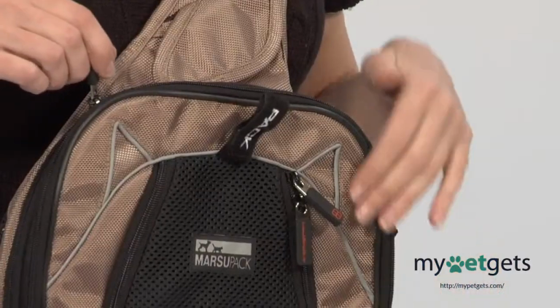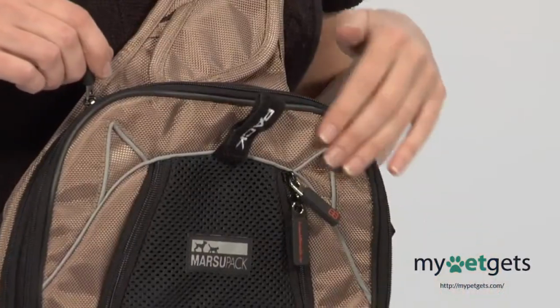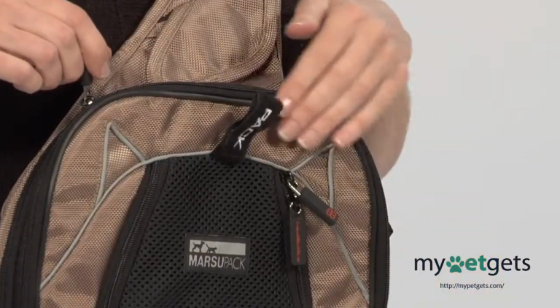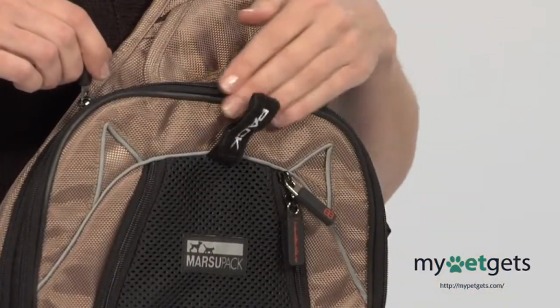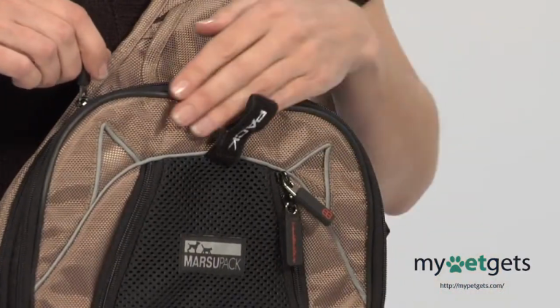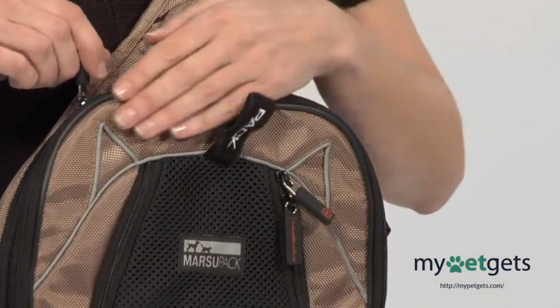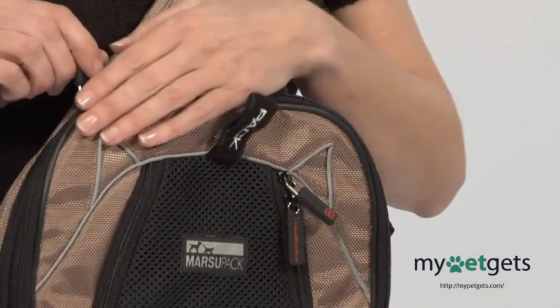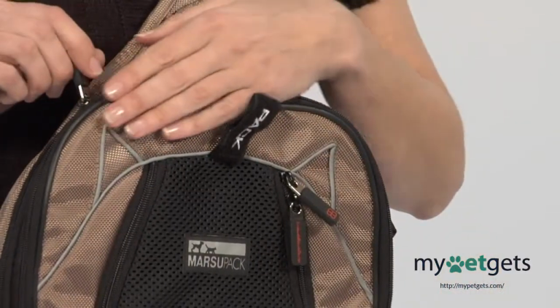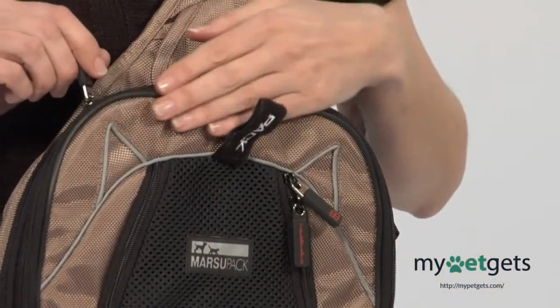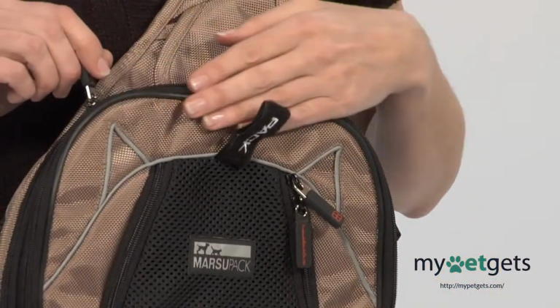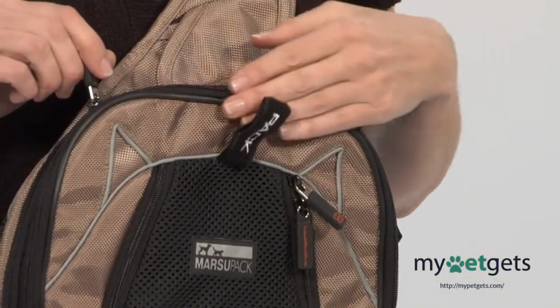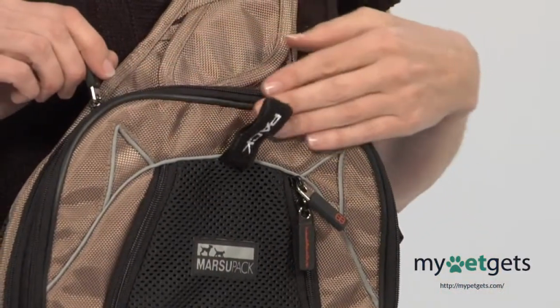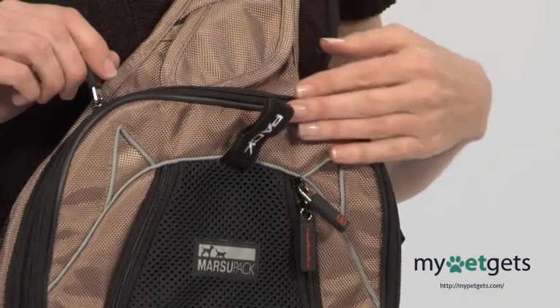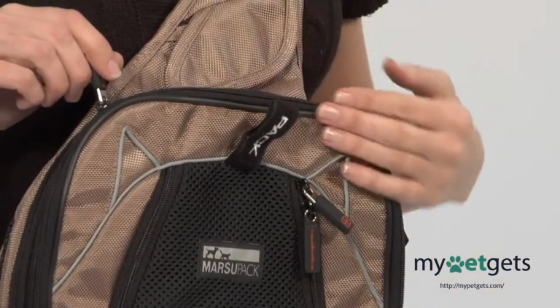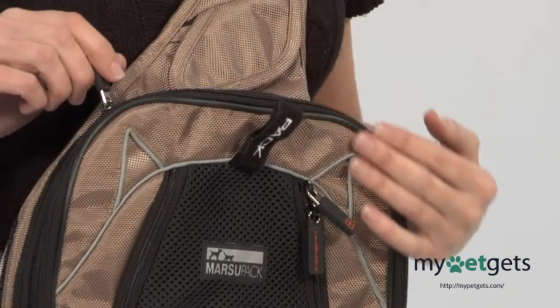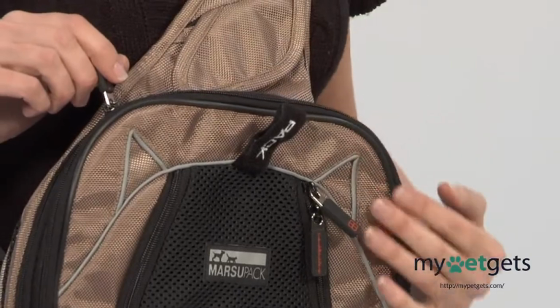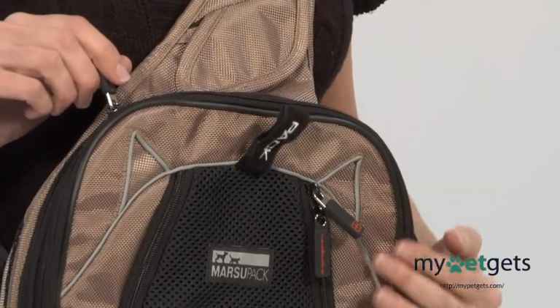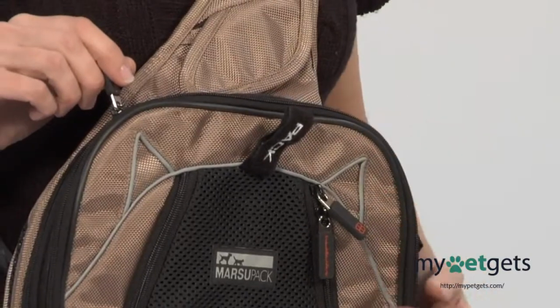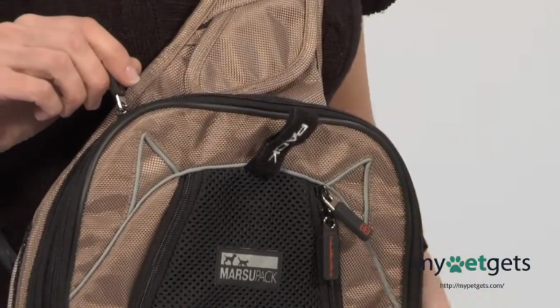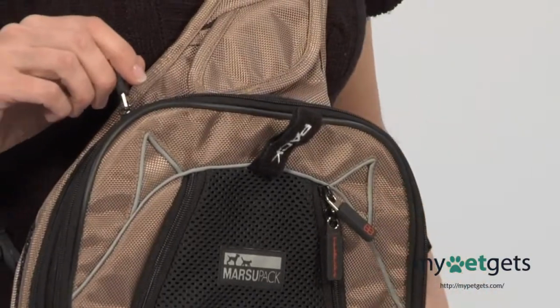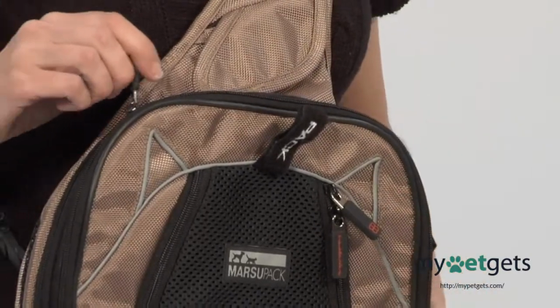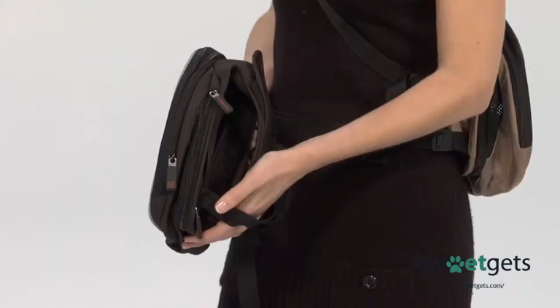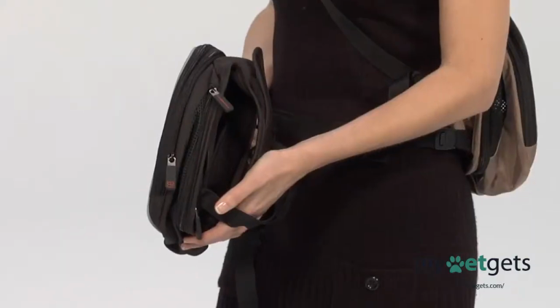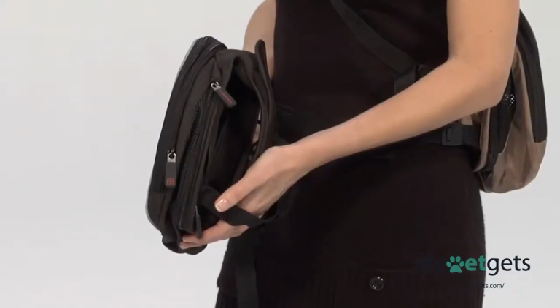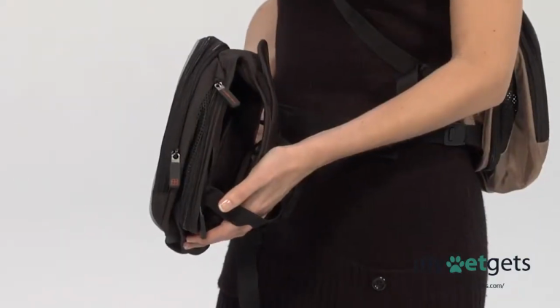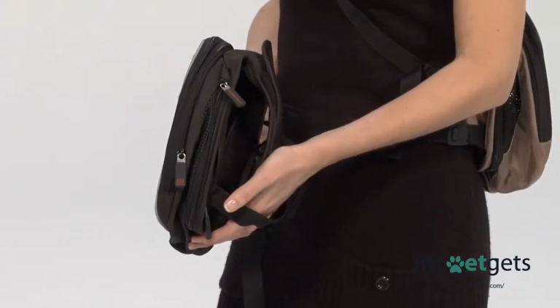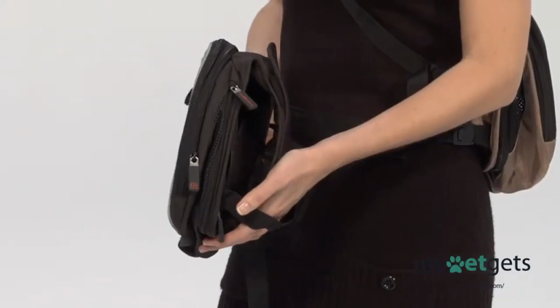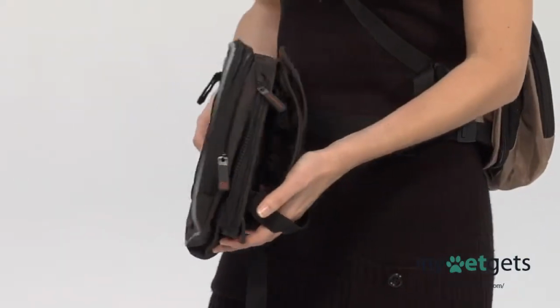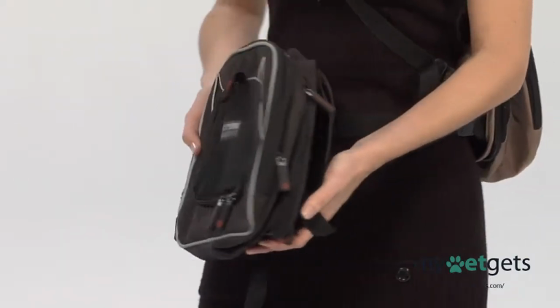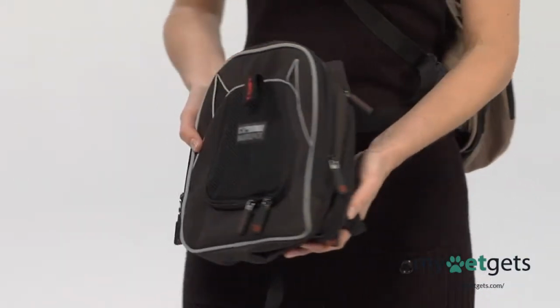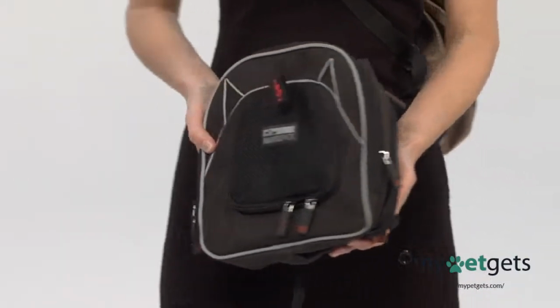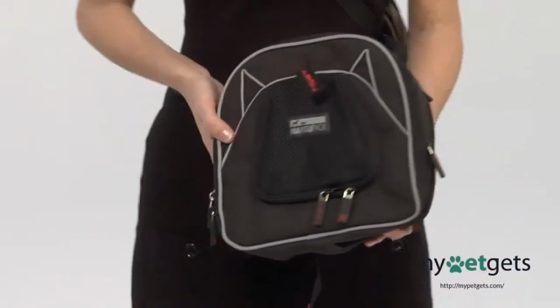Made of waterproof, scratch-proof, UV-protected, heavy-duty fabric, the Marsupak is great for all seasons.